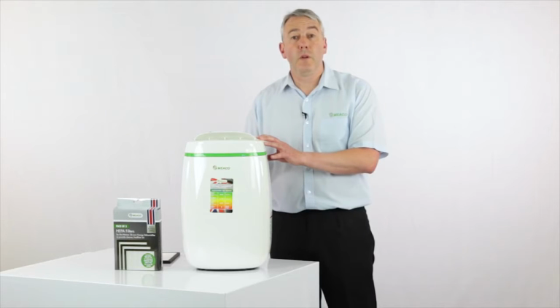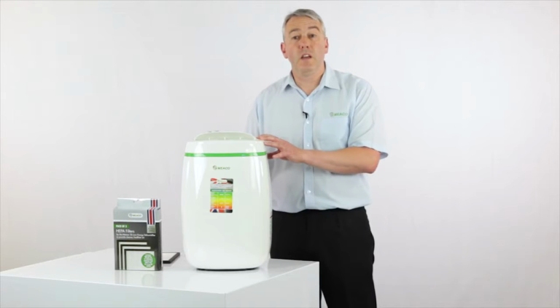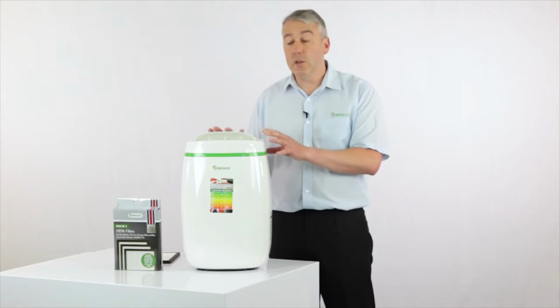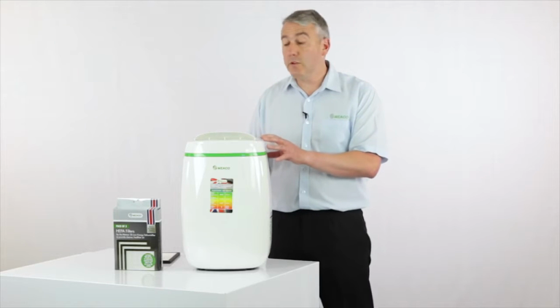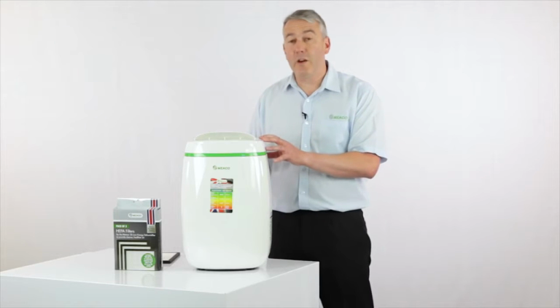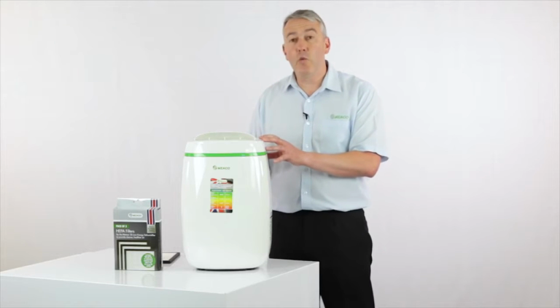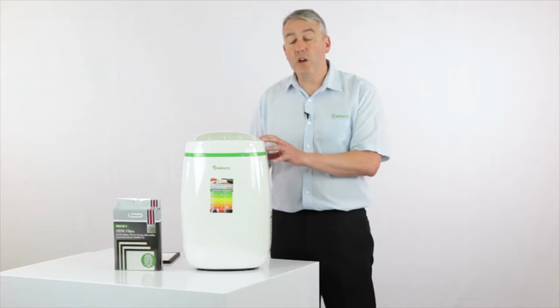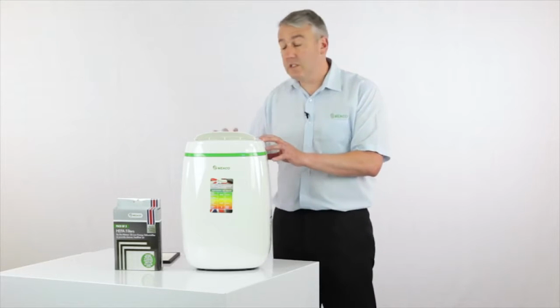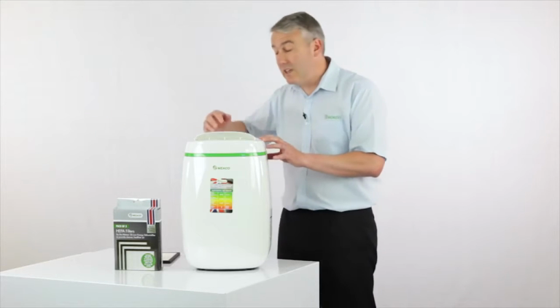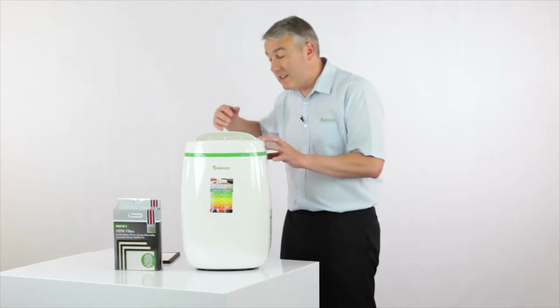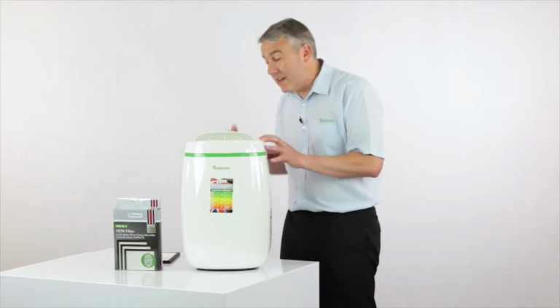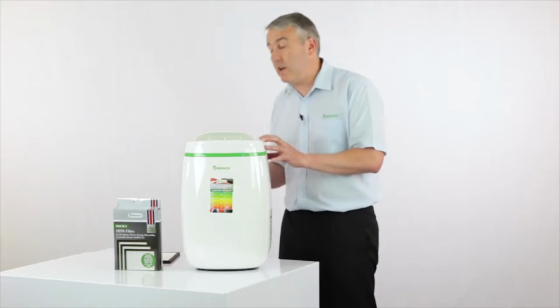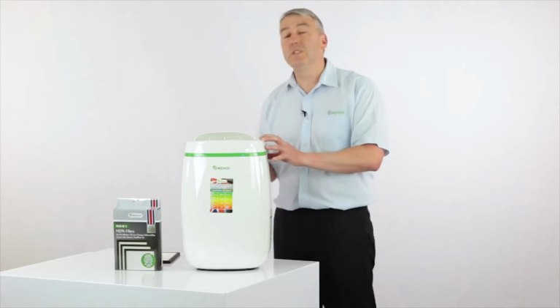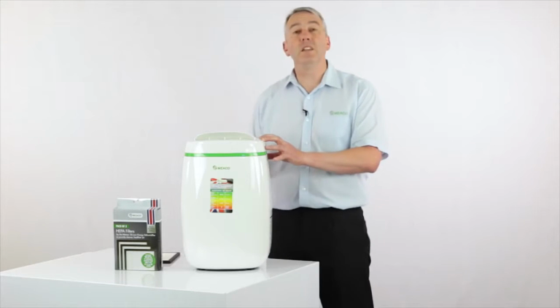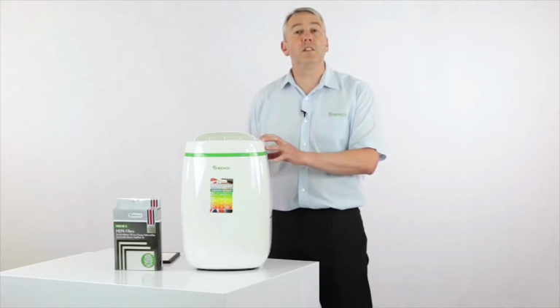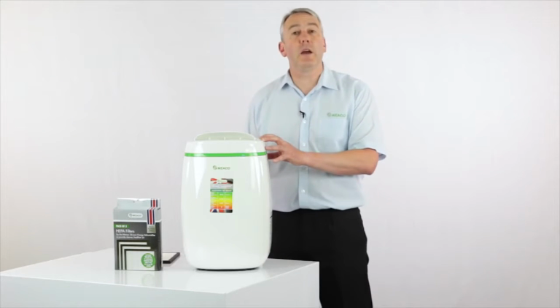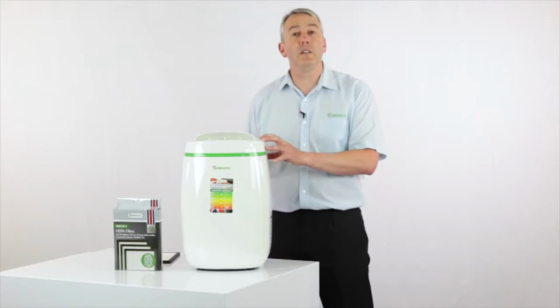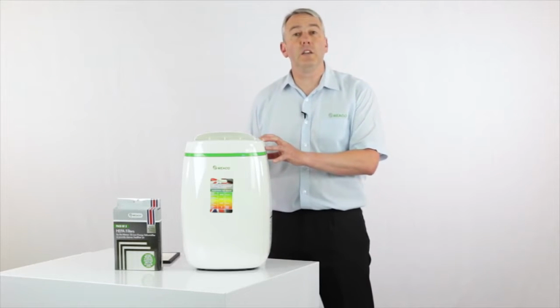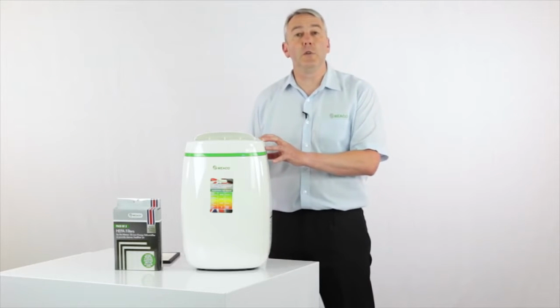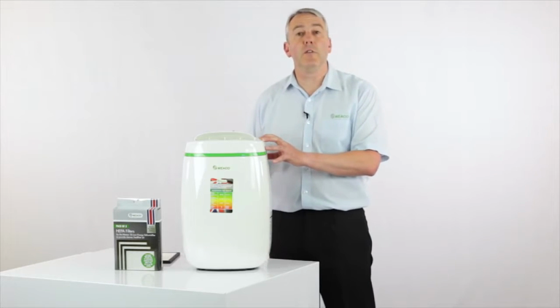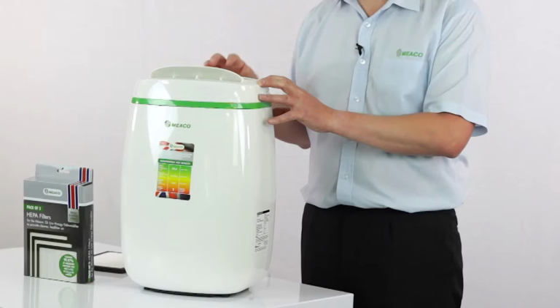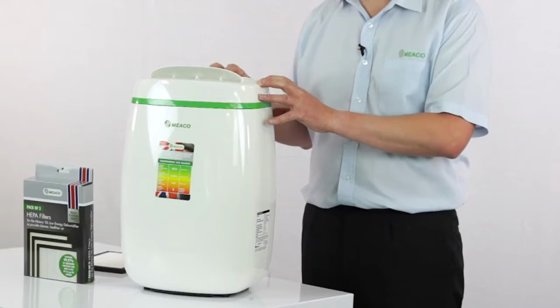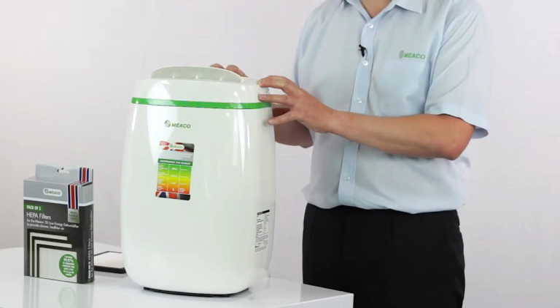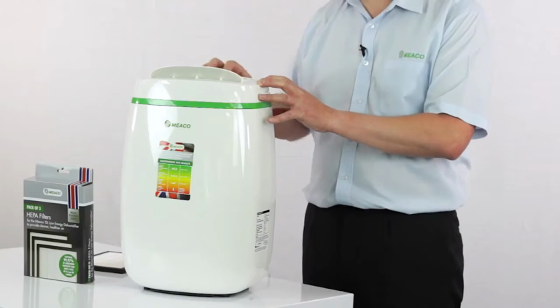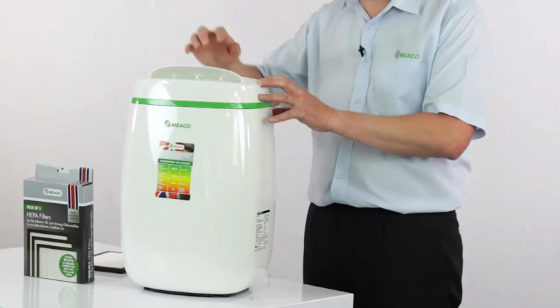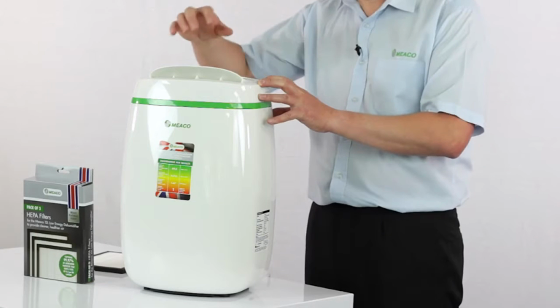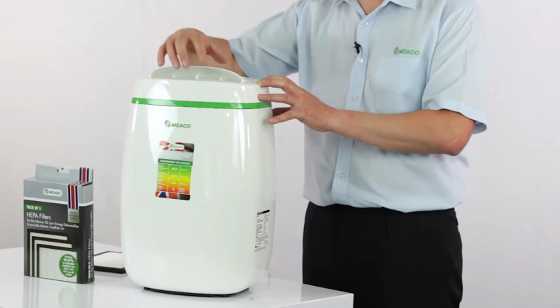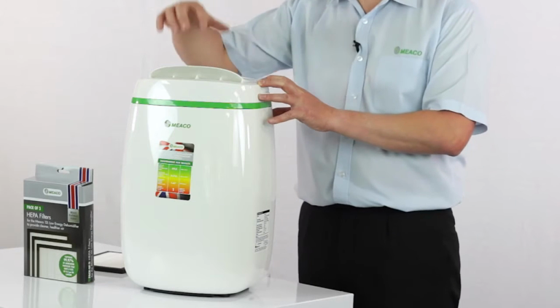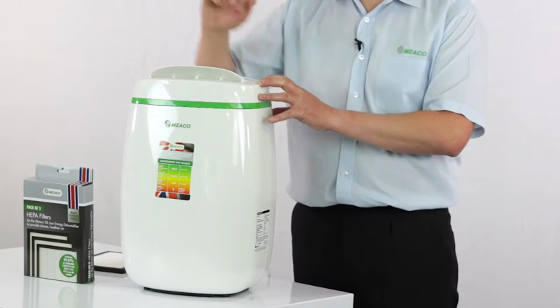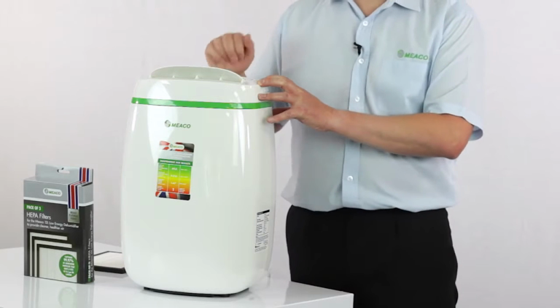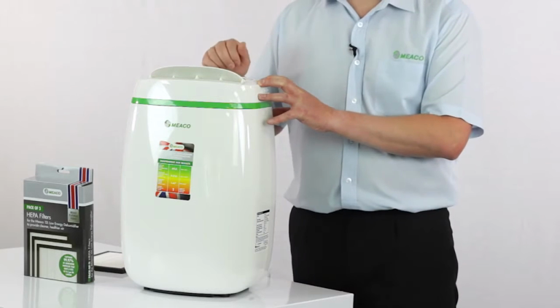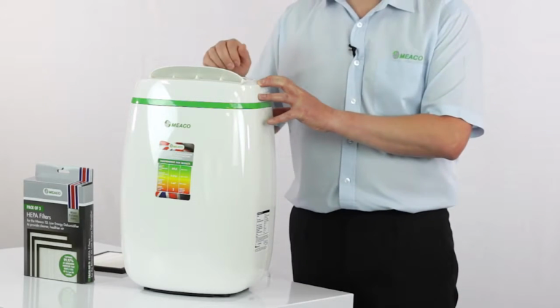In terms of how it works, the air comes into the back of the dehumidifier, across the filter and out through the top.